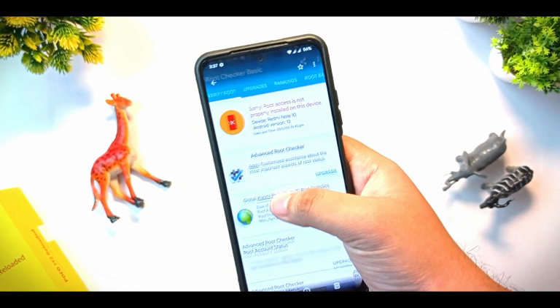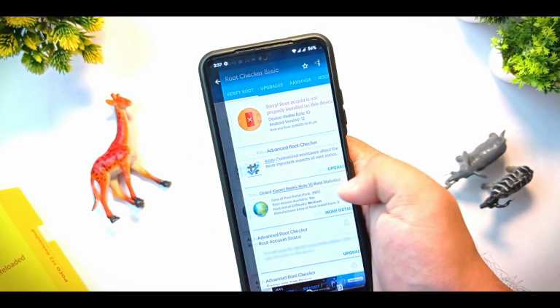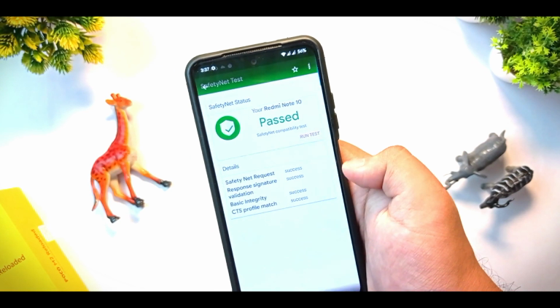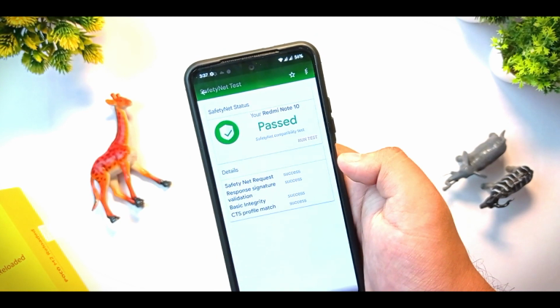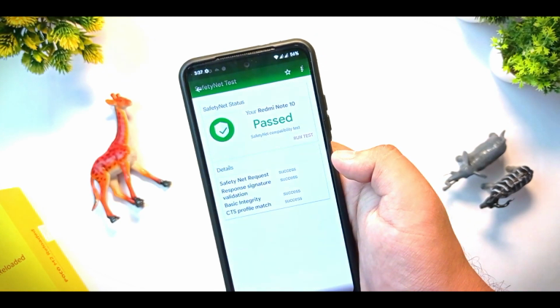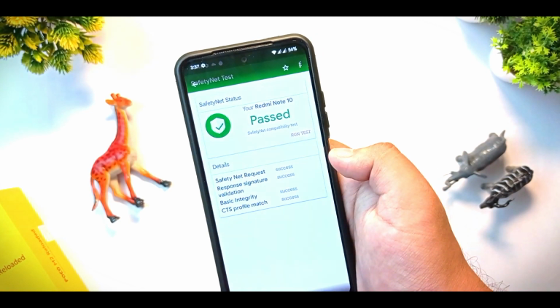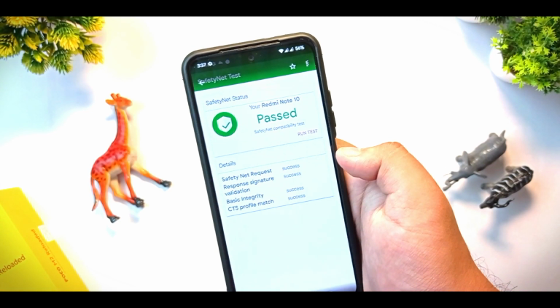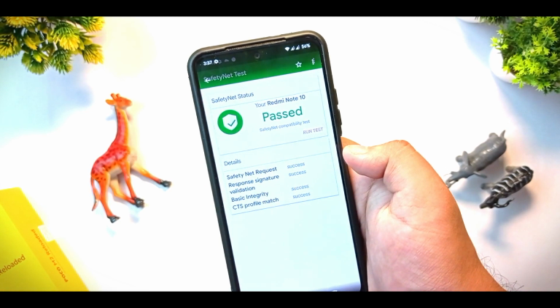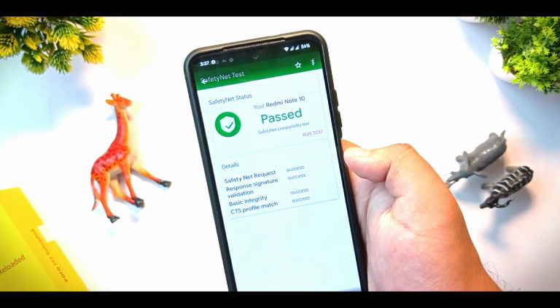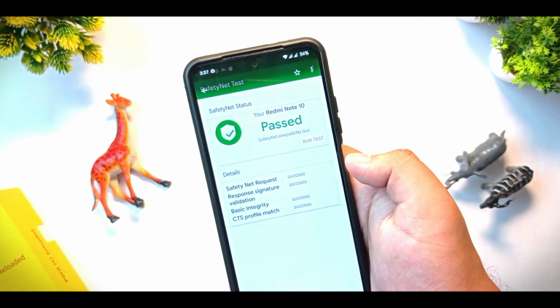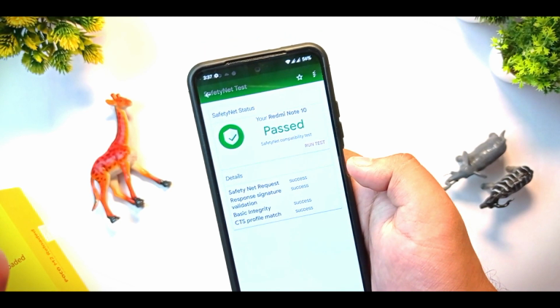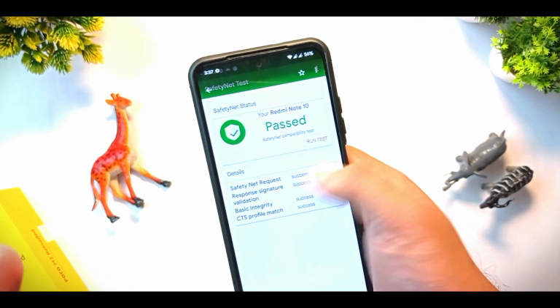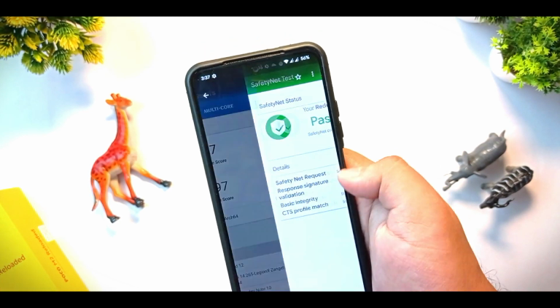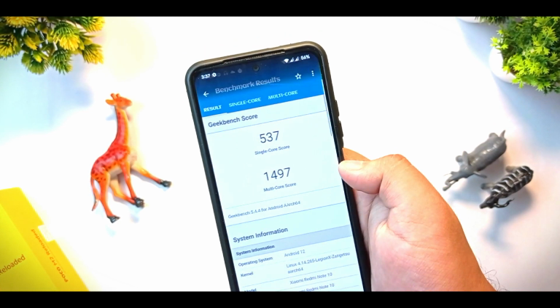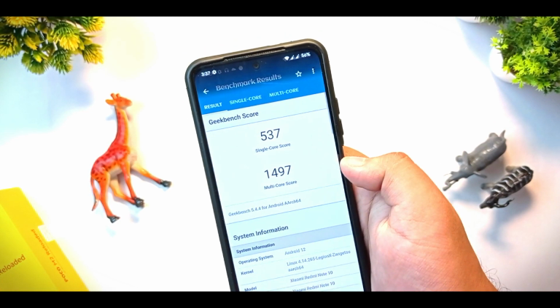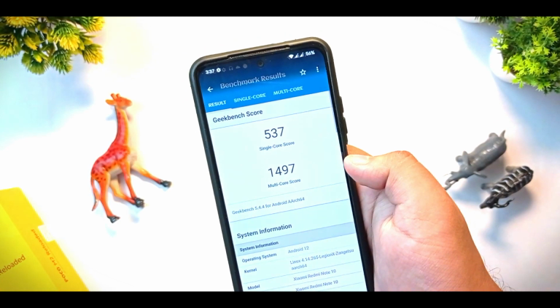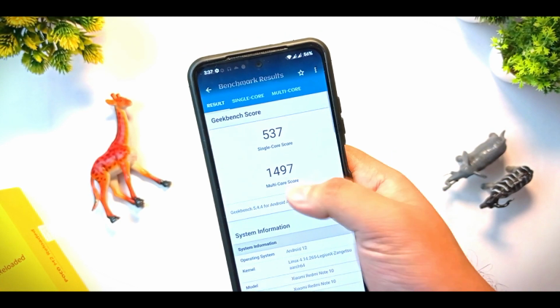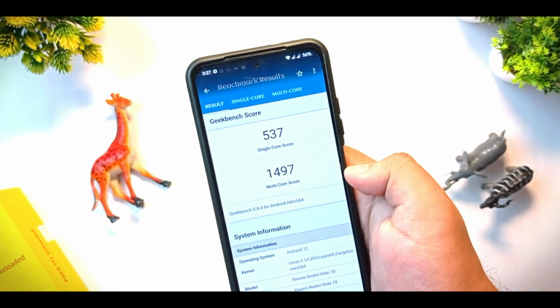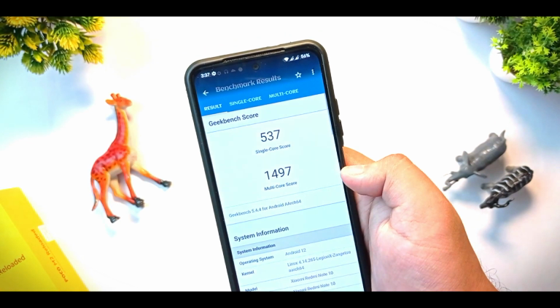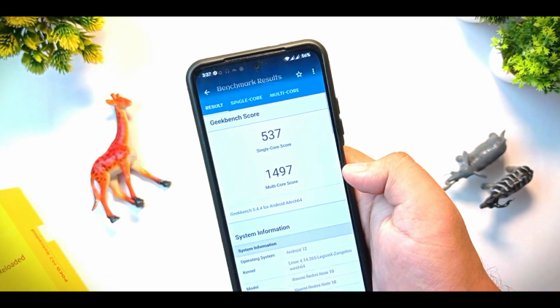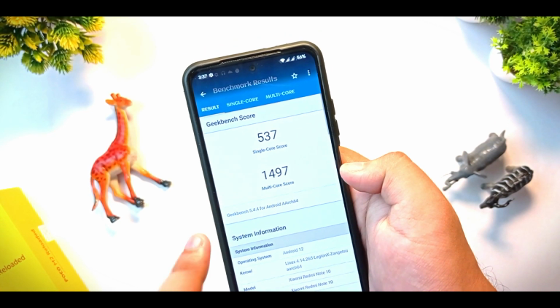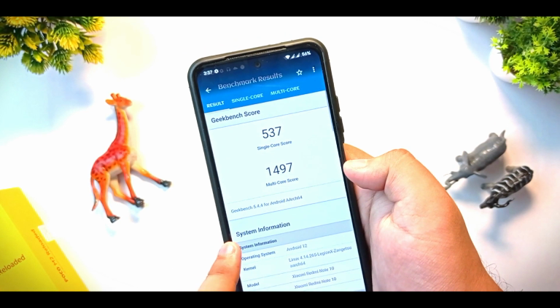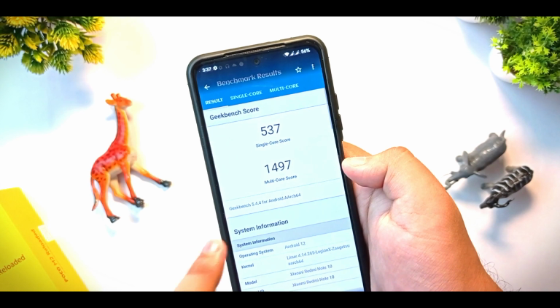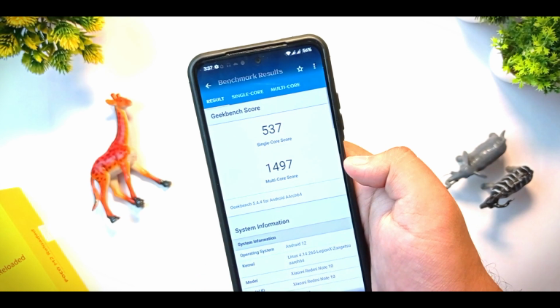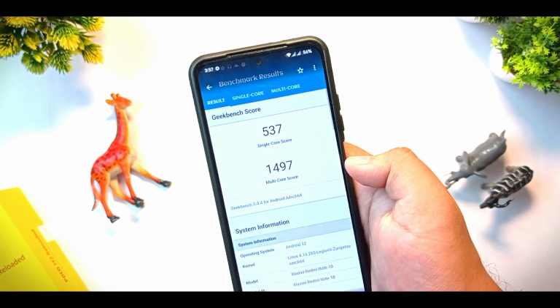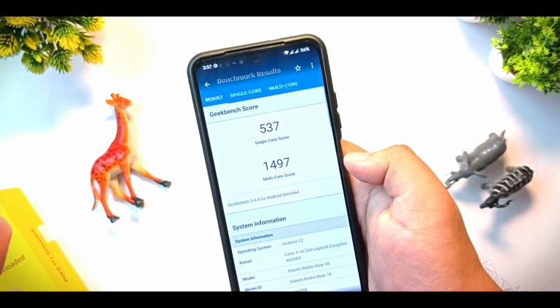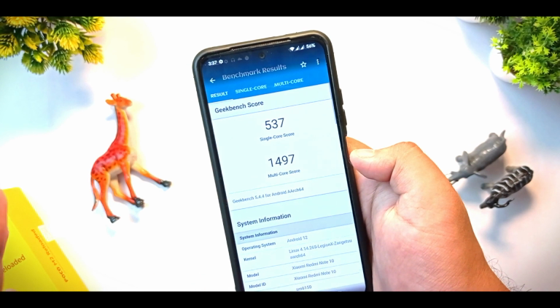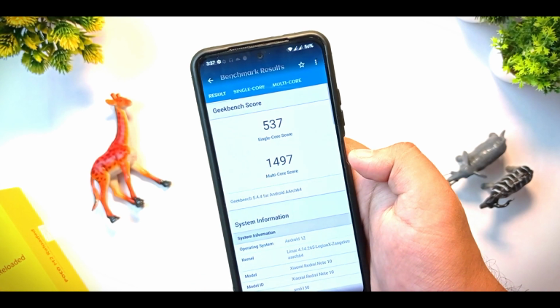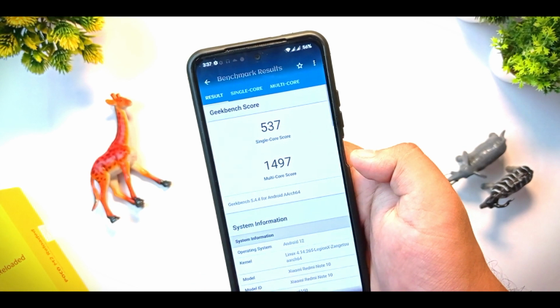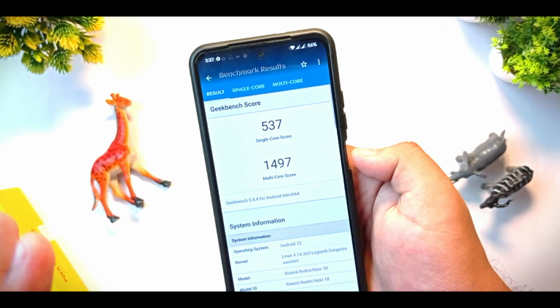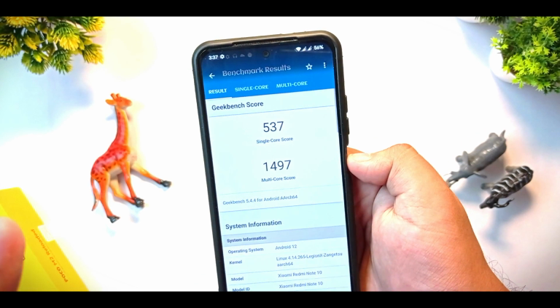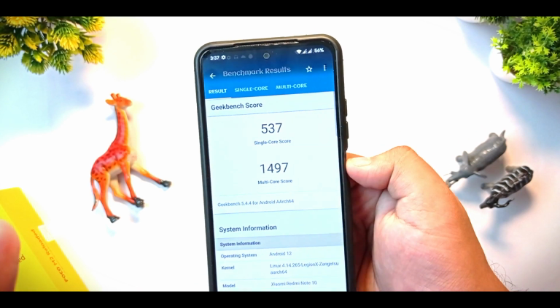Root is not properly installed, which means you can easily run banking apps. Safety Net is also passed by default. This is the game space to run Geekbench, though I don't think it makes much sense to use game space for that.